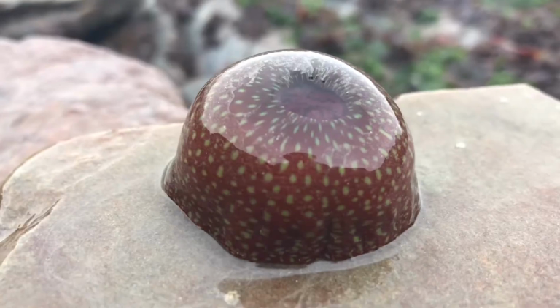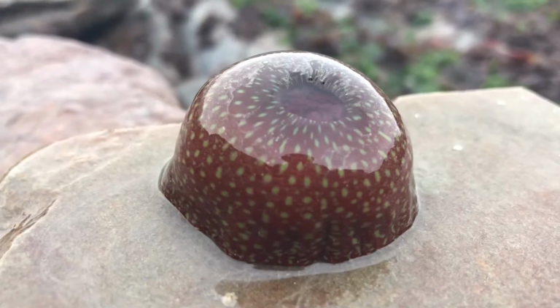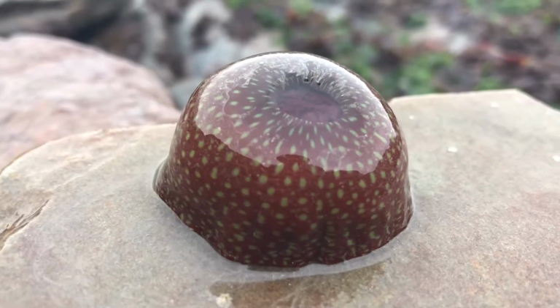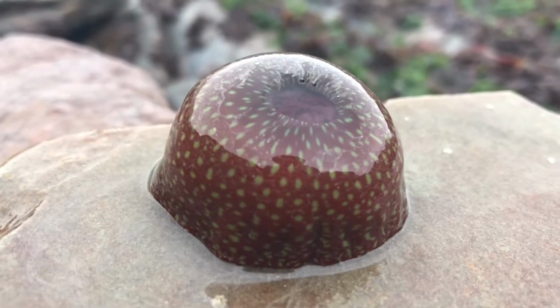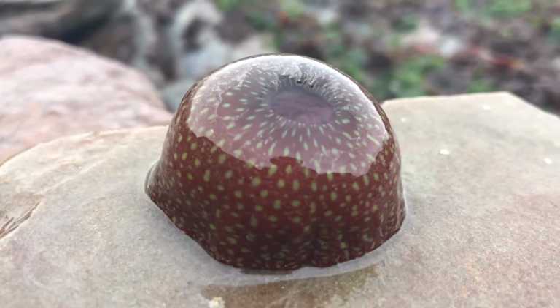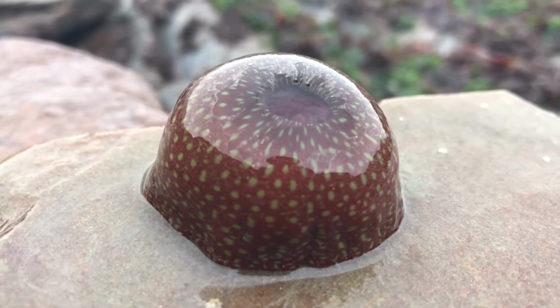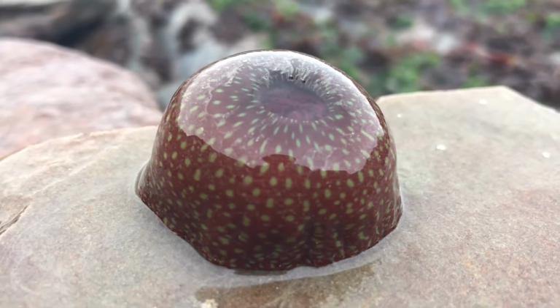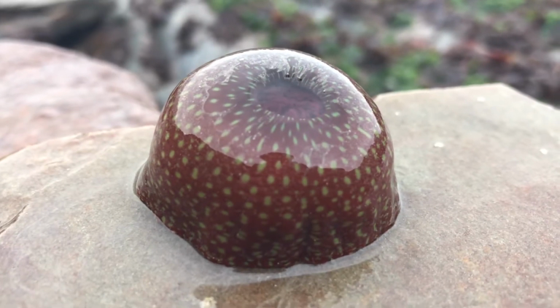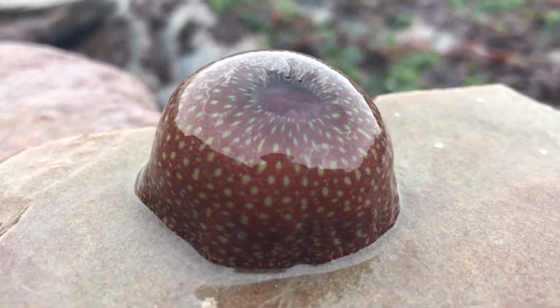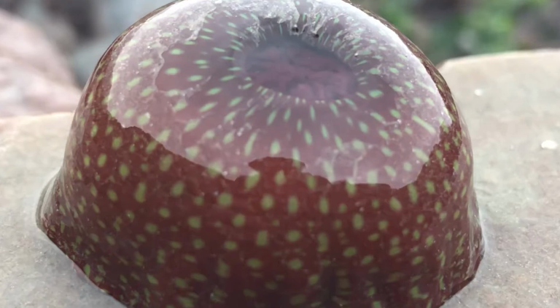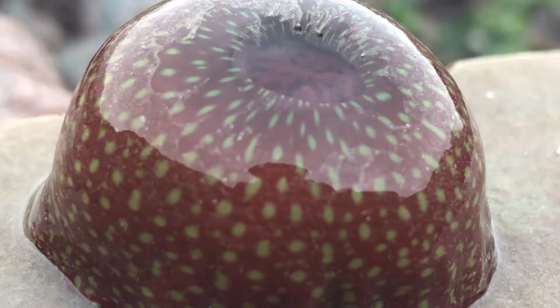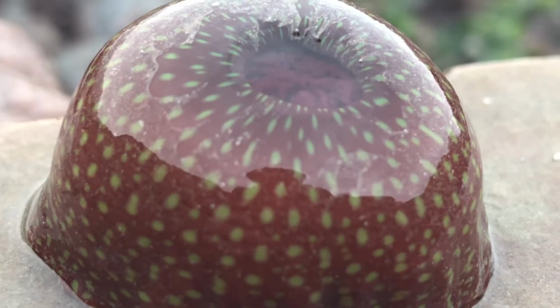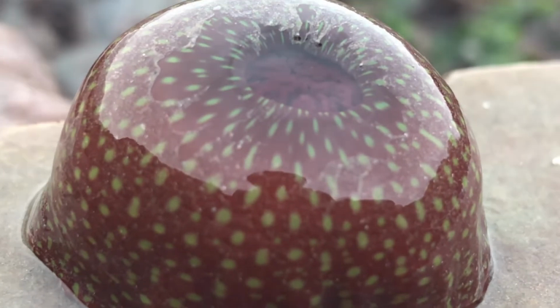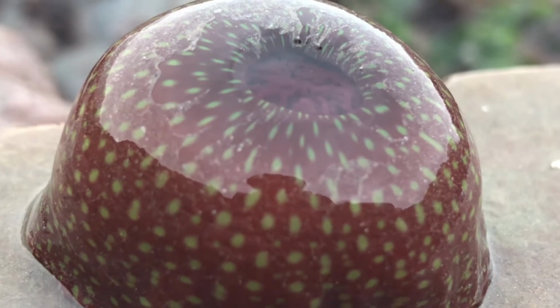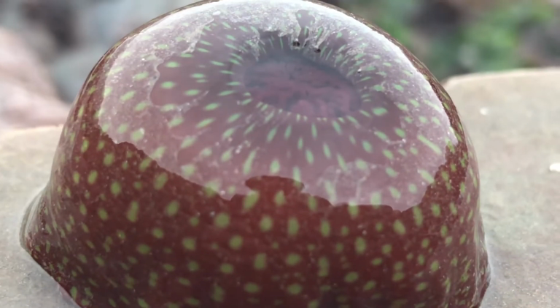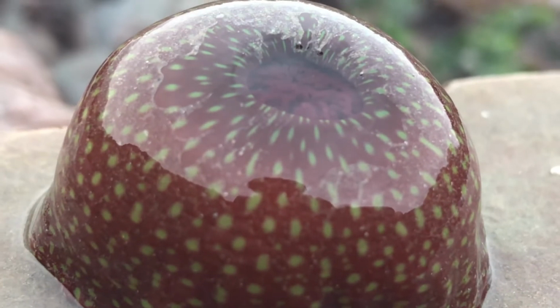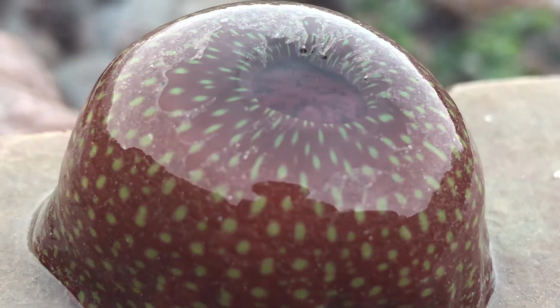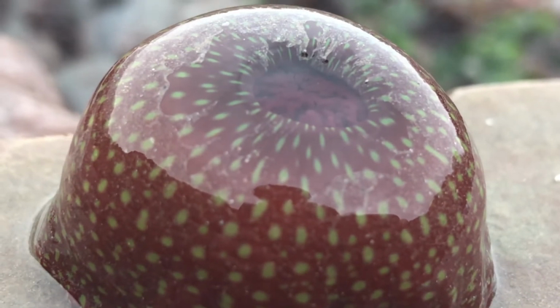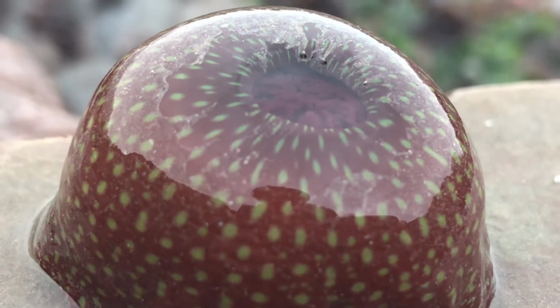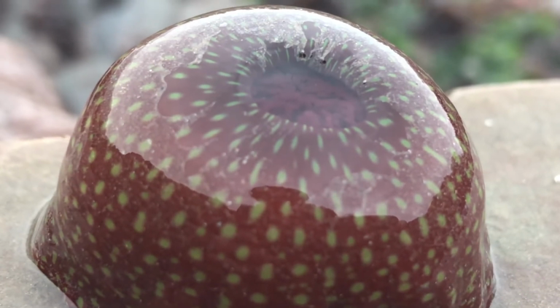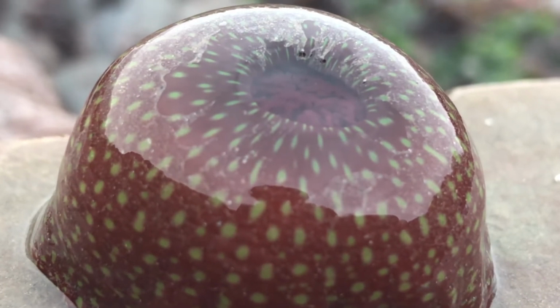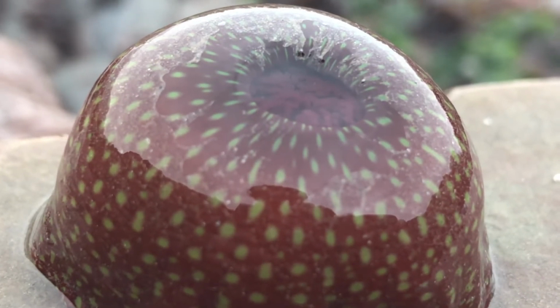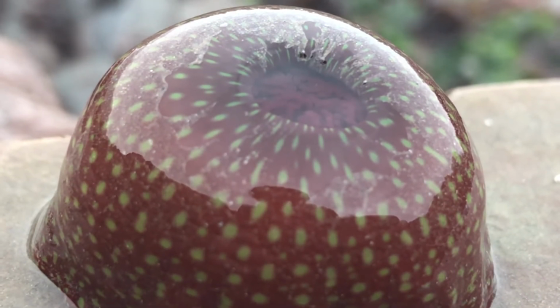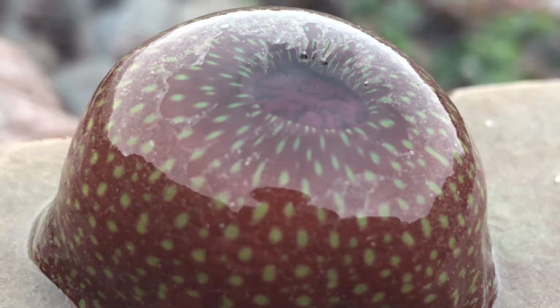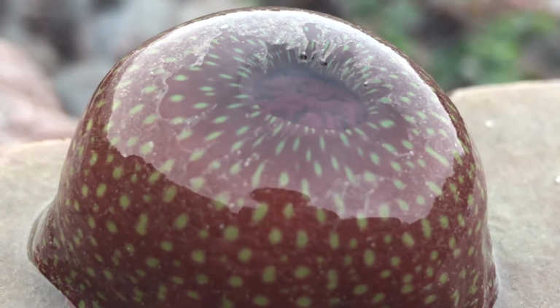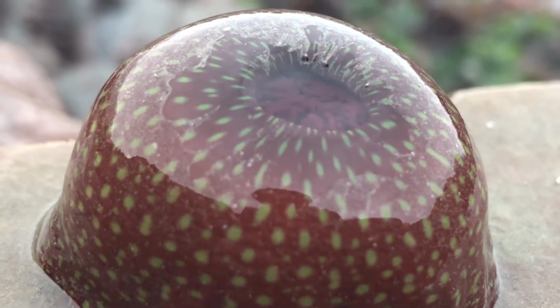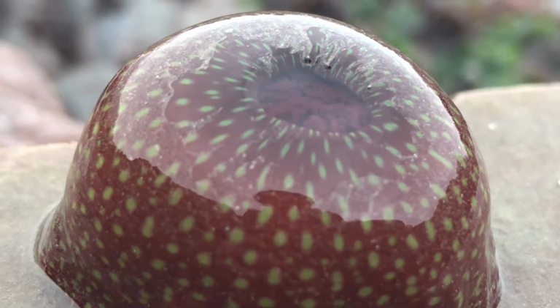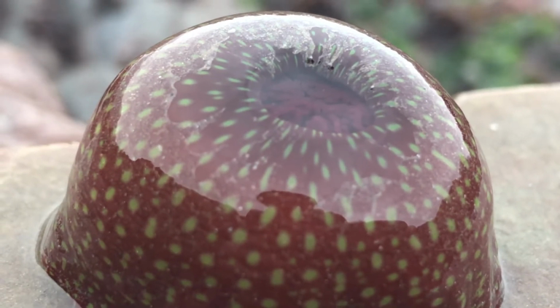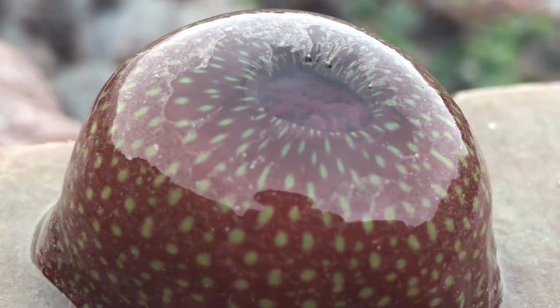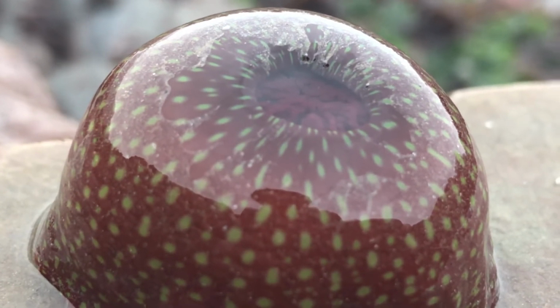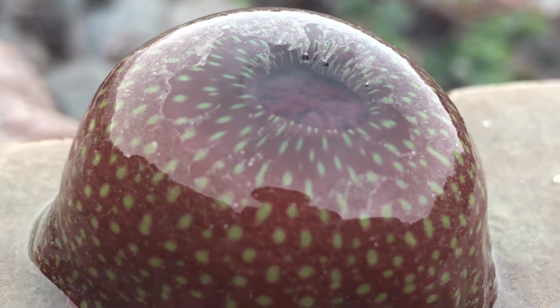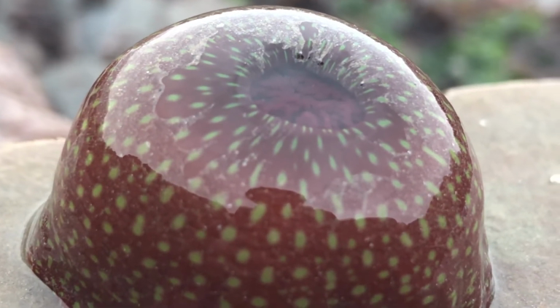It's arguably one of the most beautiful and colourful organisms you'll find on the rocky shore. Just look at the colours on it — those reds and greens are just beautiful.